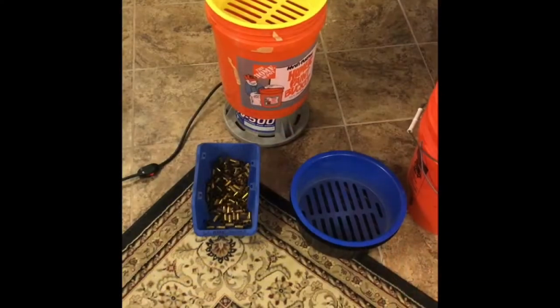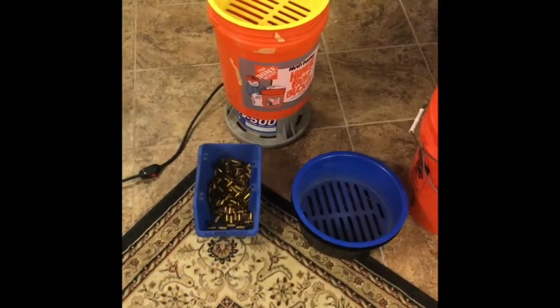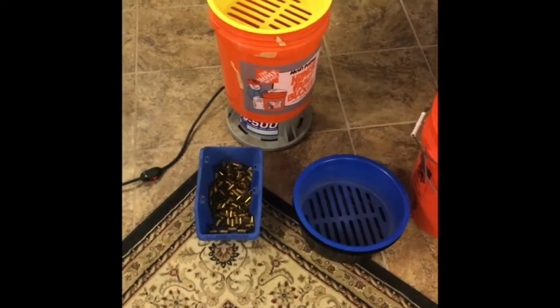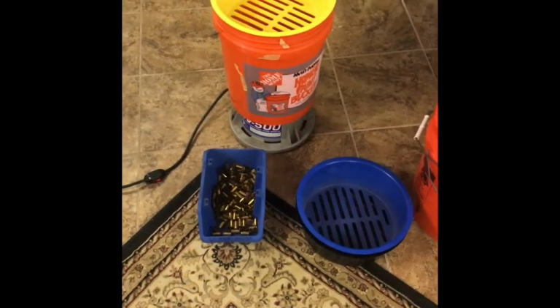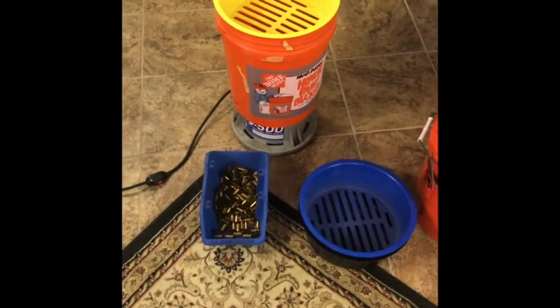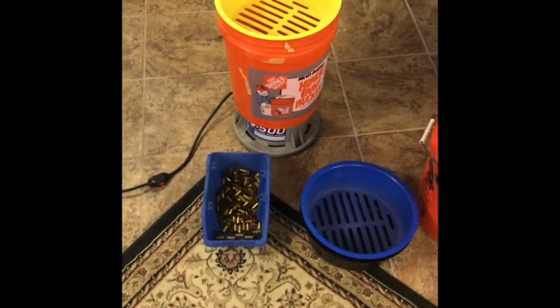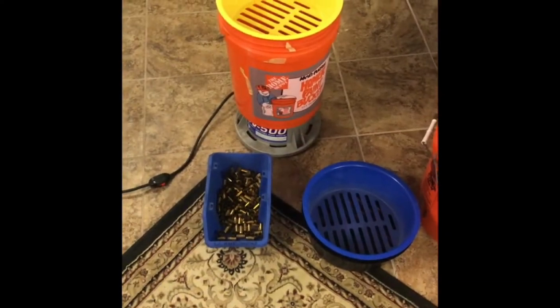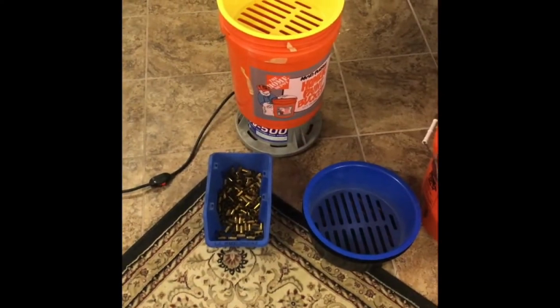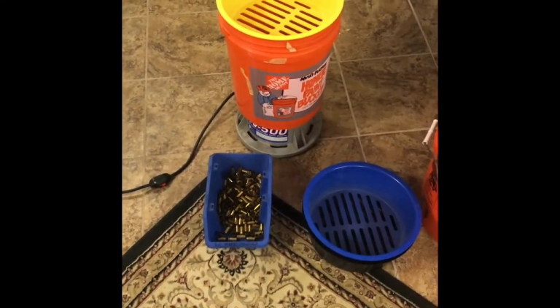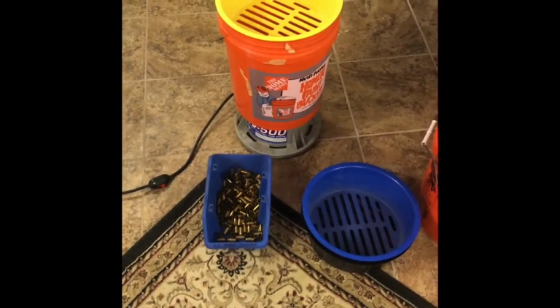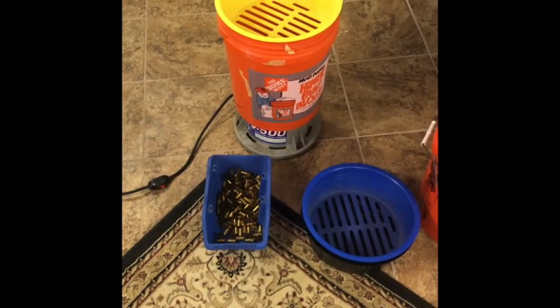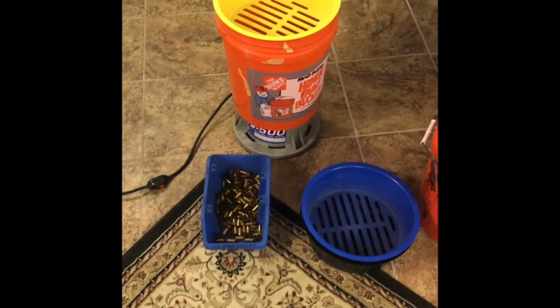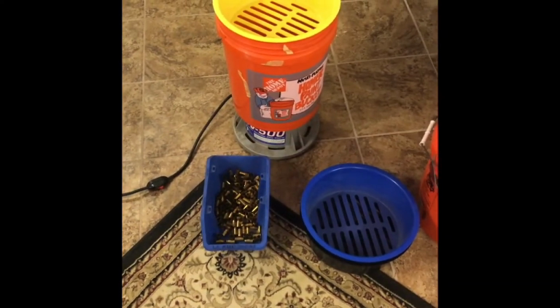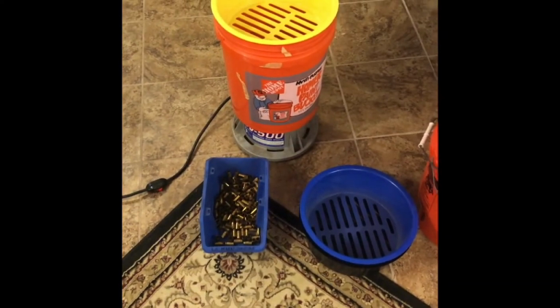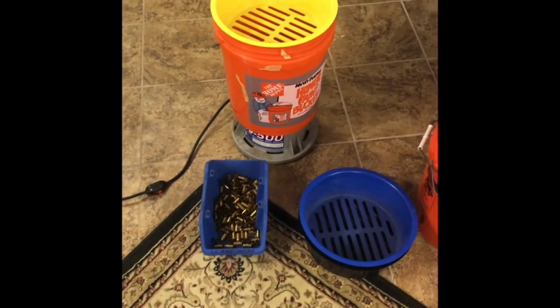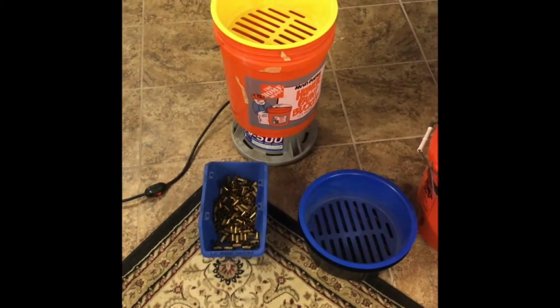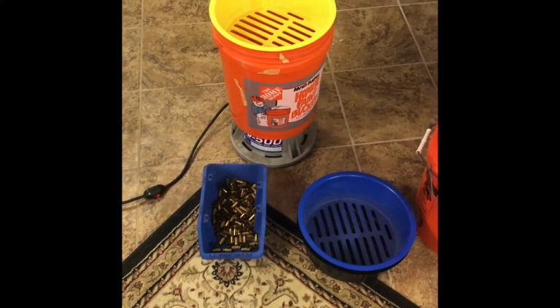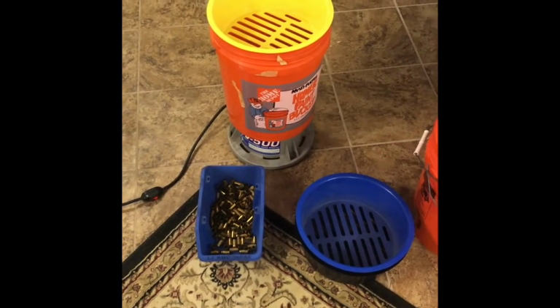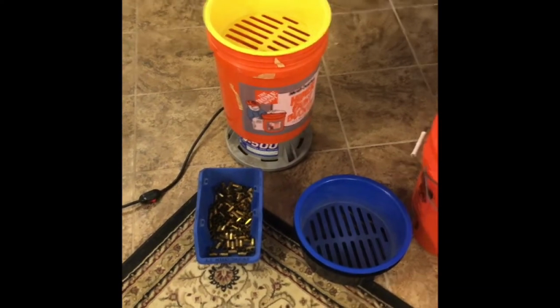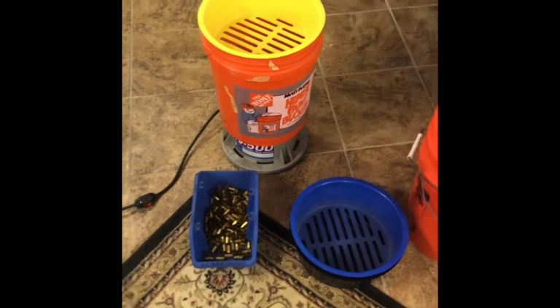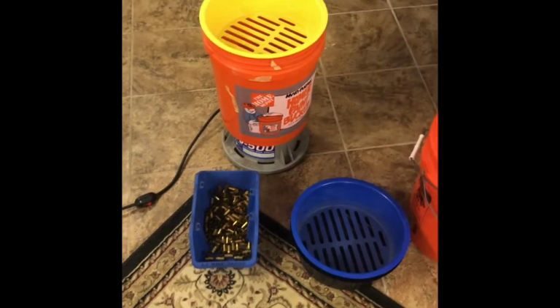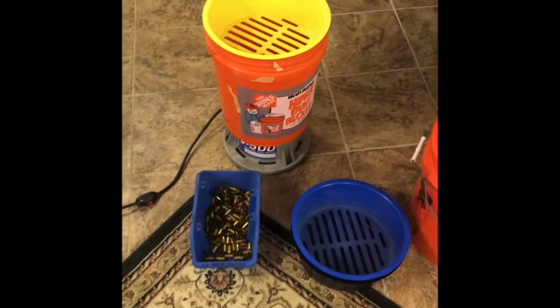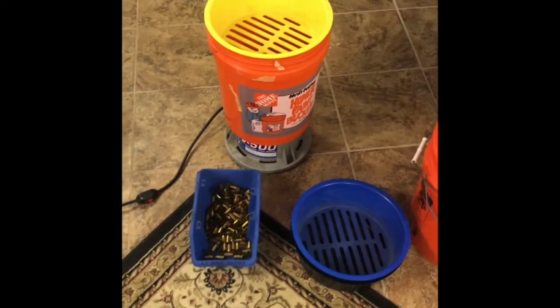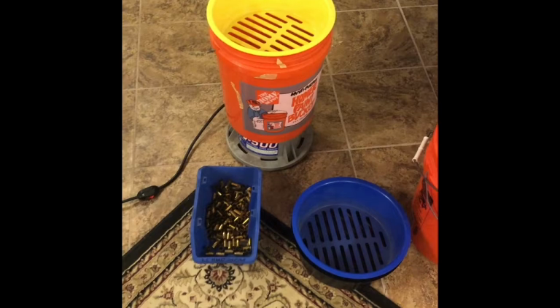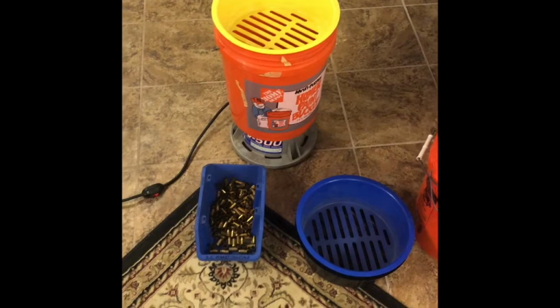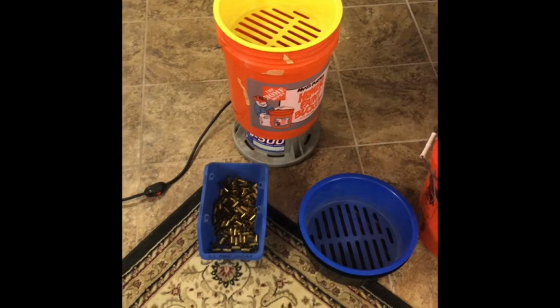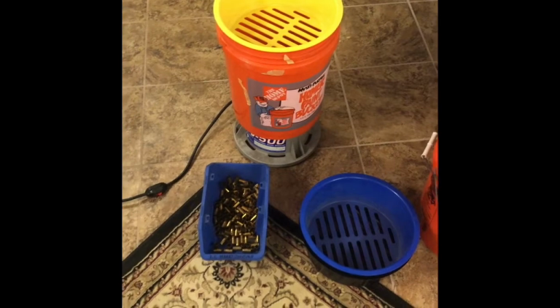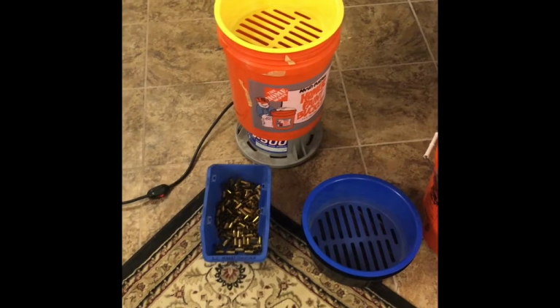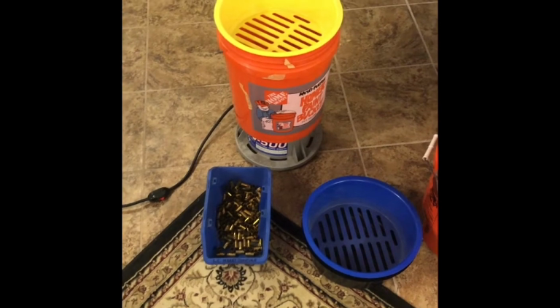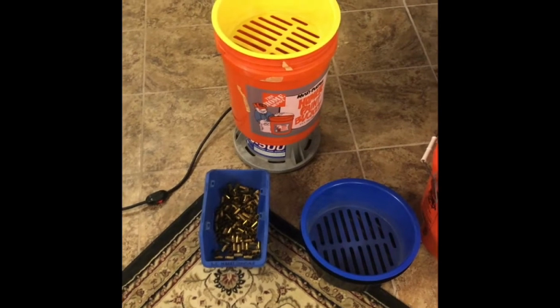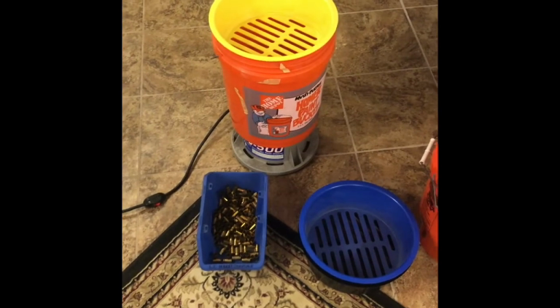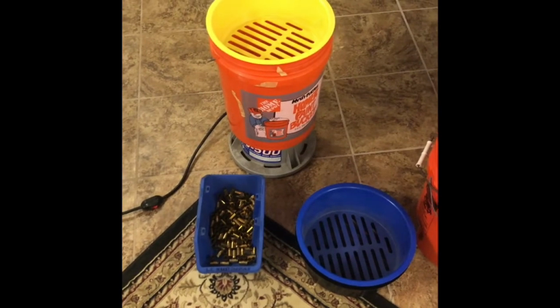Alright guys, this is Wannabe Redneck, Professional Redneck Outdoors, sitting in my parents' basement.